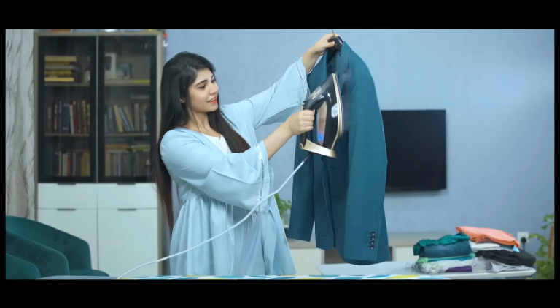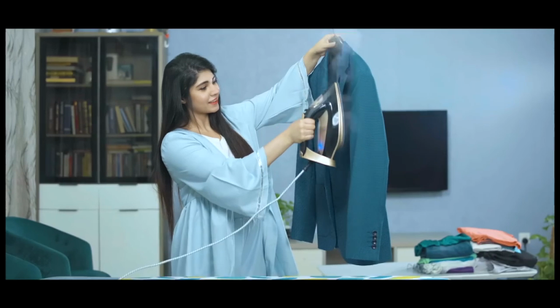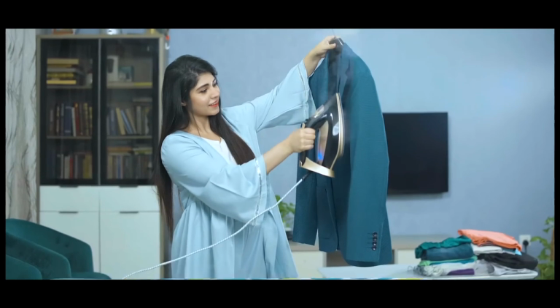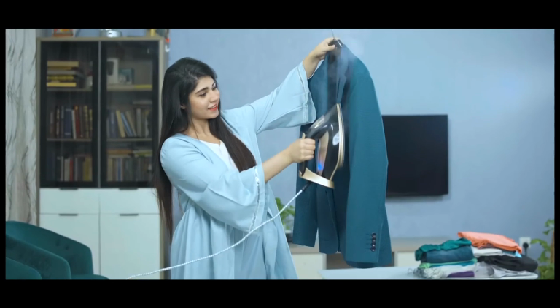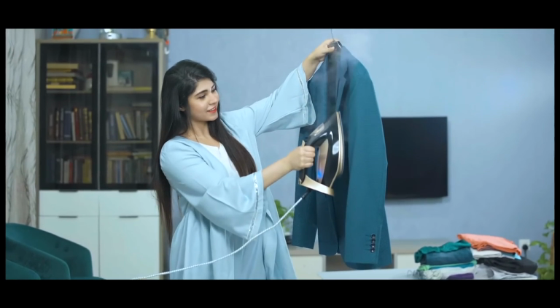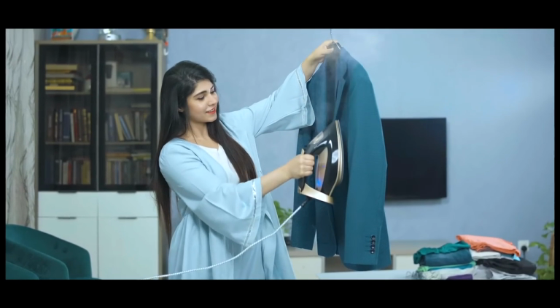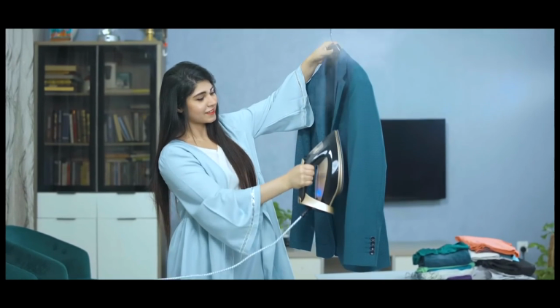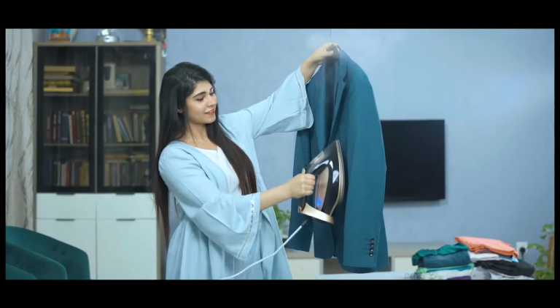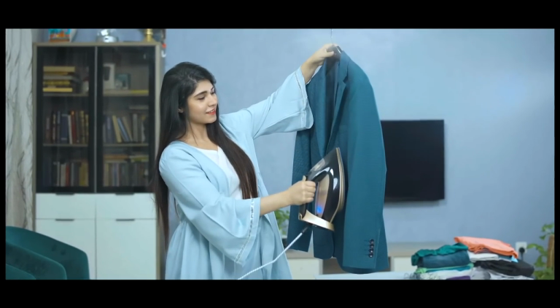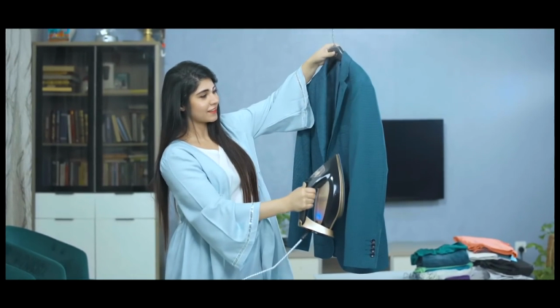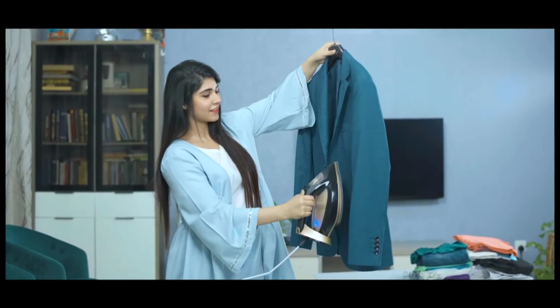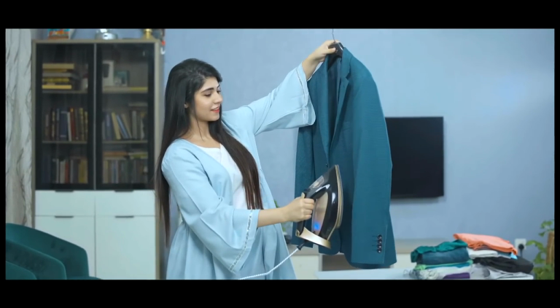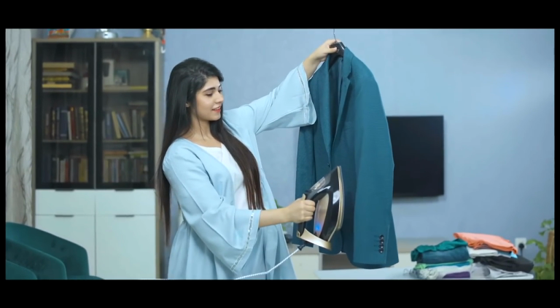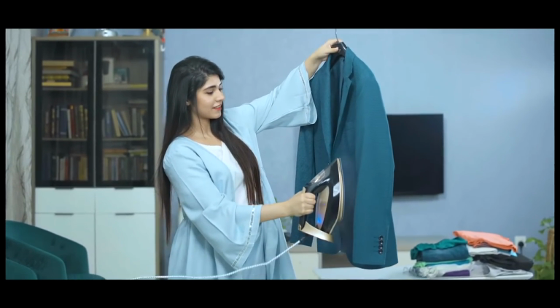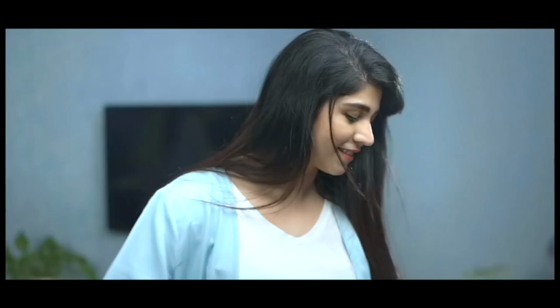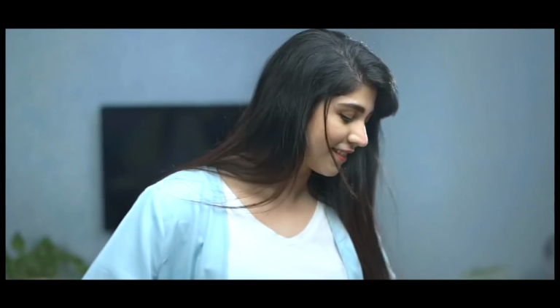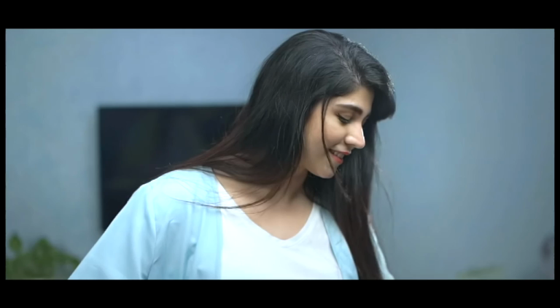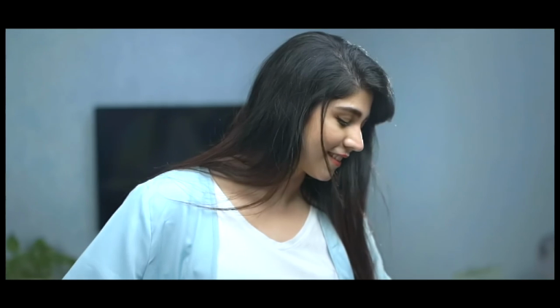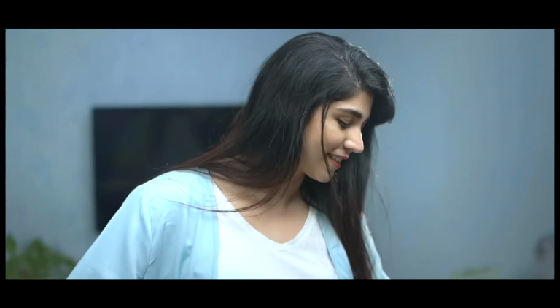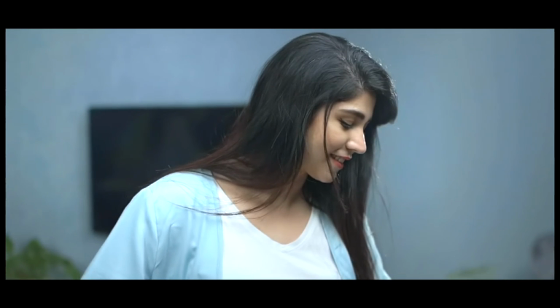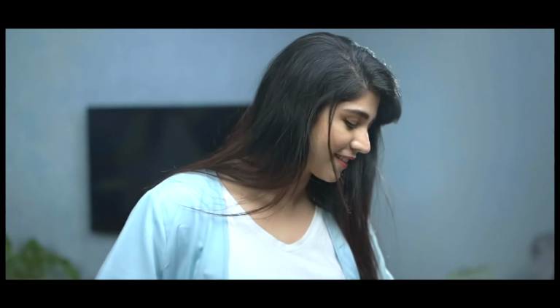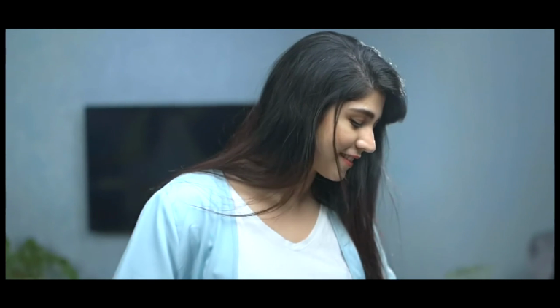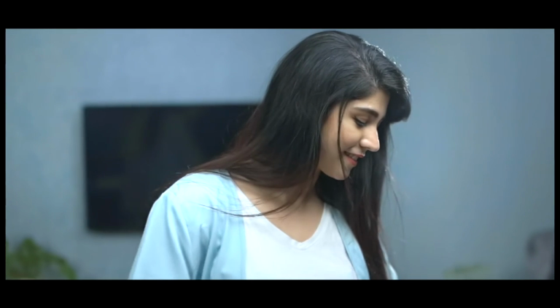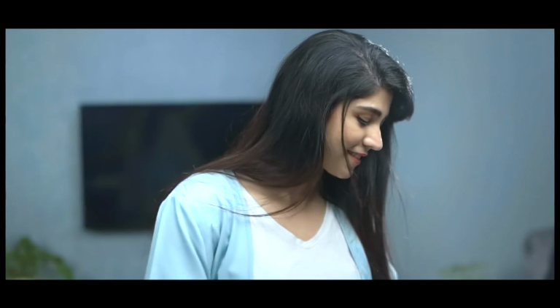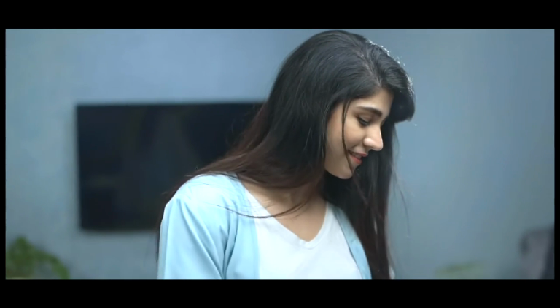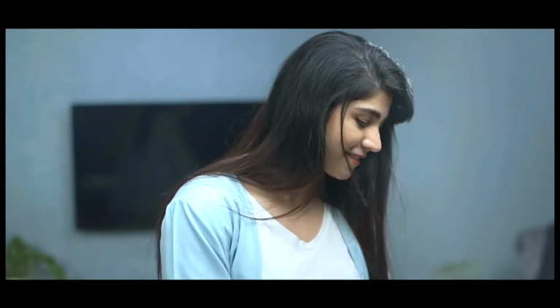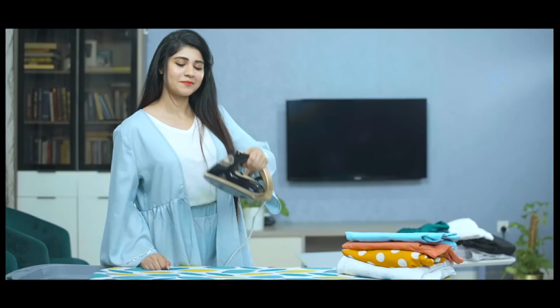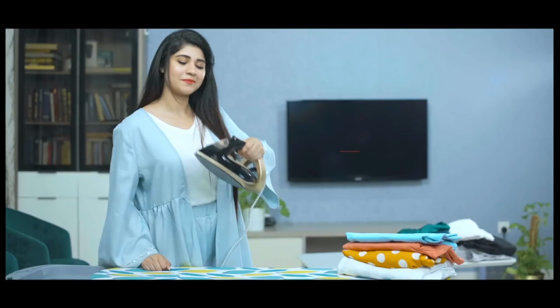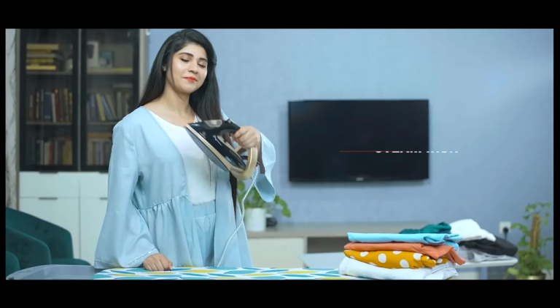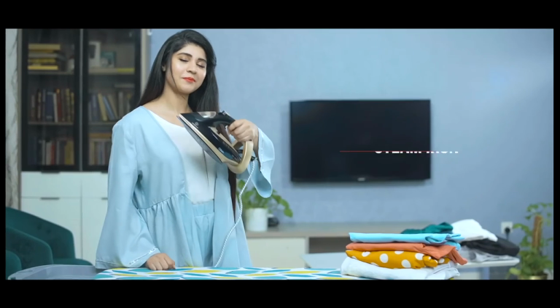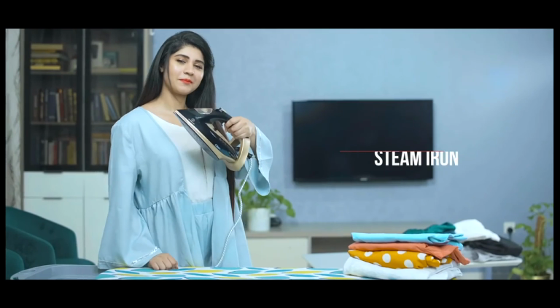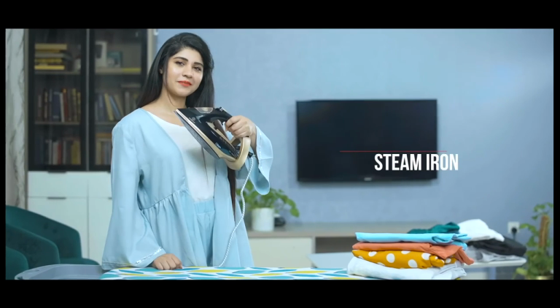Enjoy a safe, hassle-free ironing with Click-On Optimal Steam Iron.